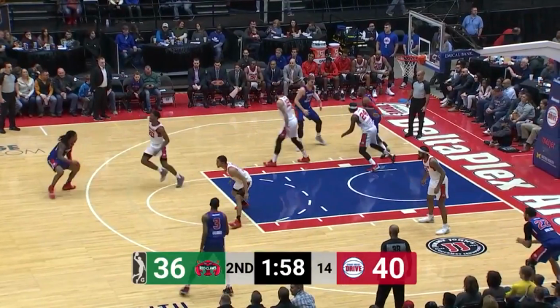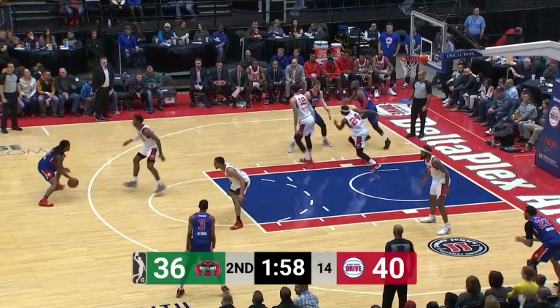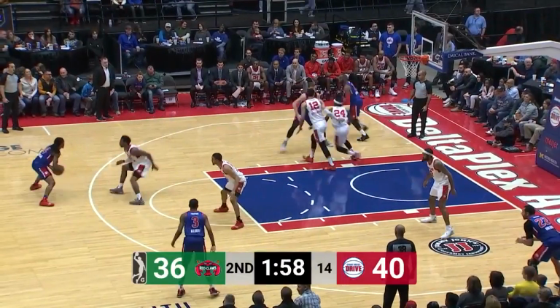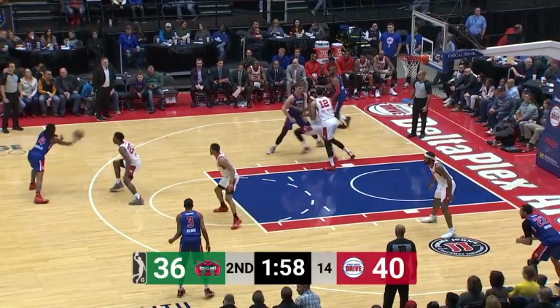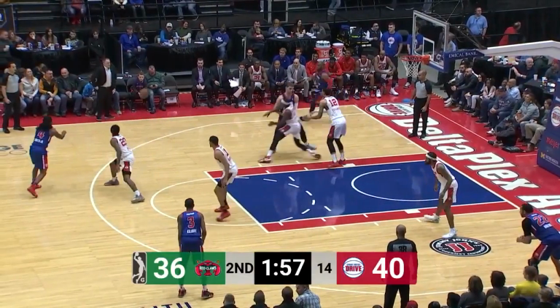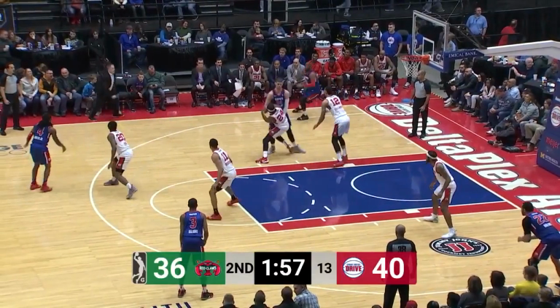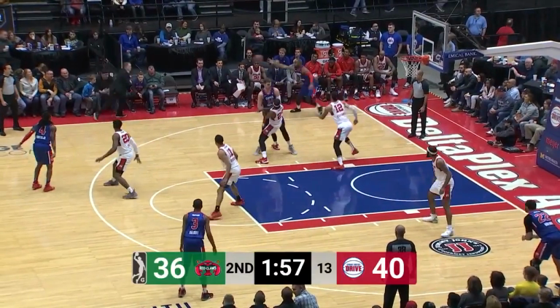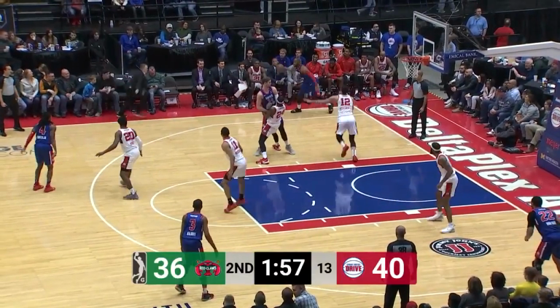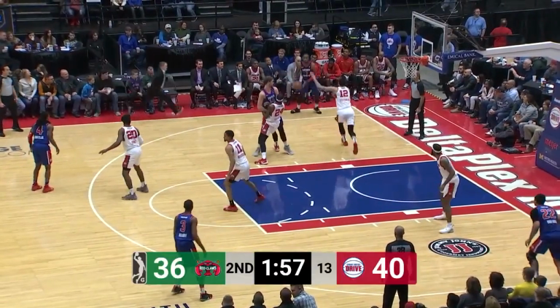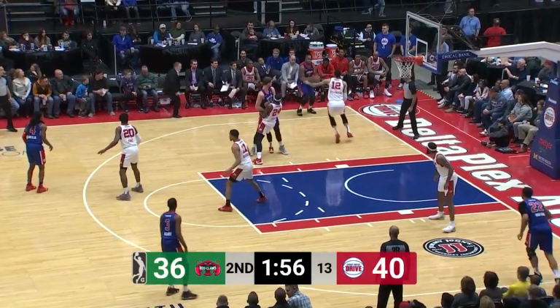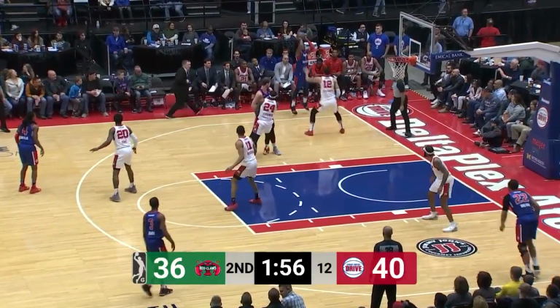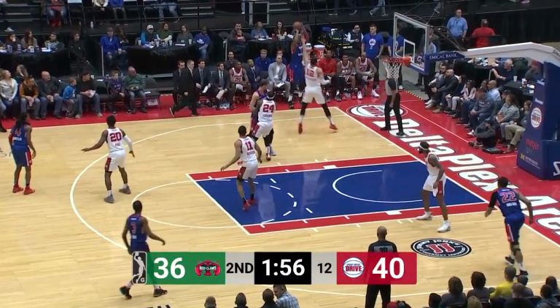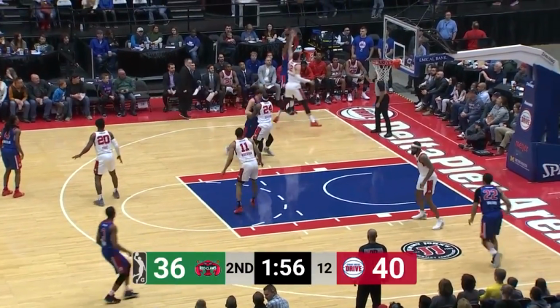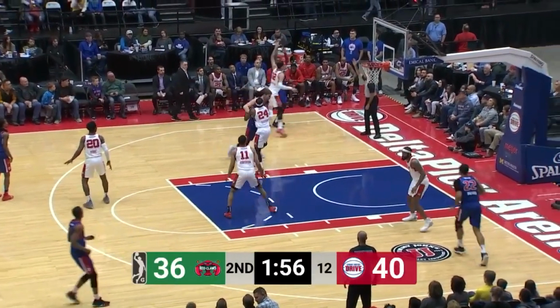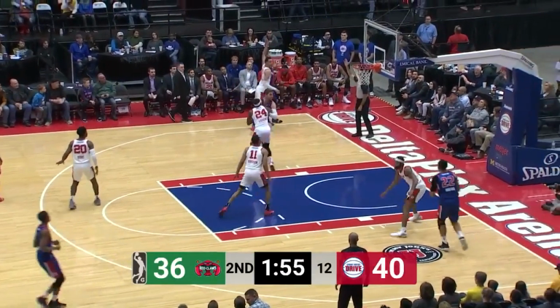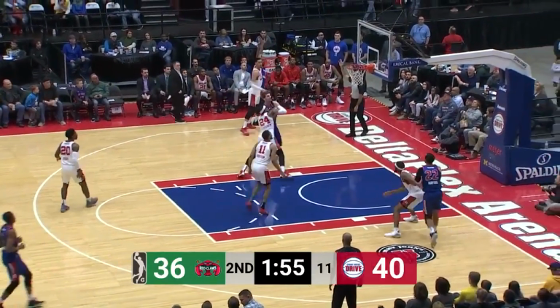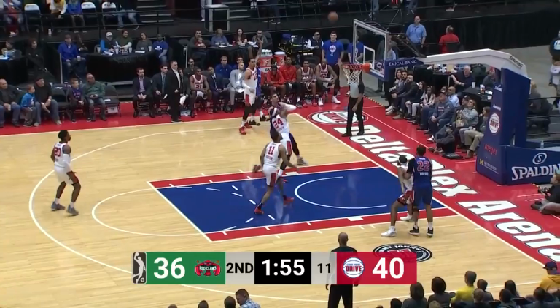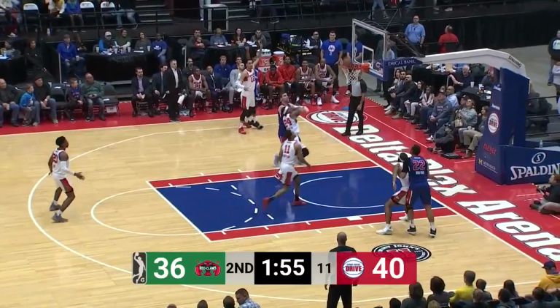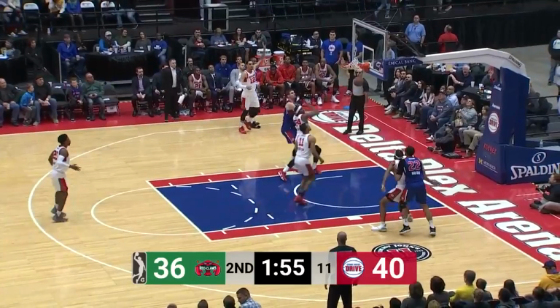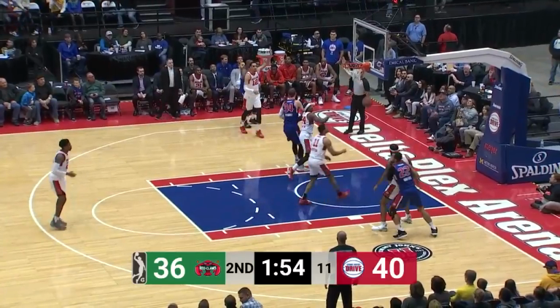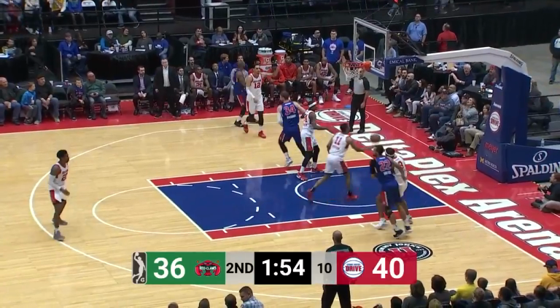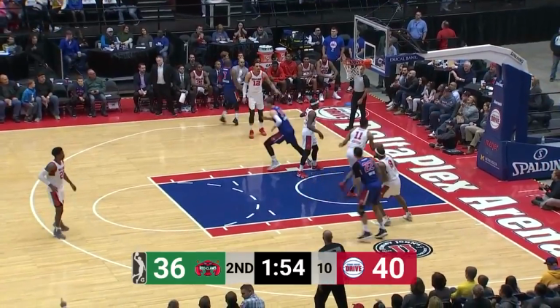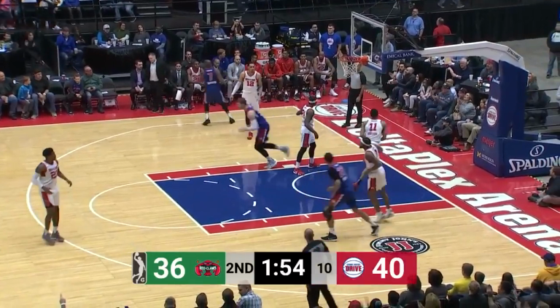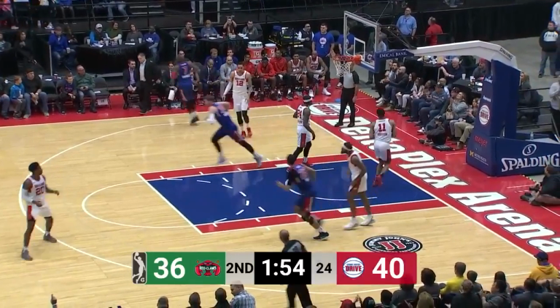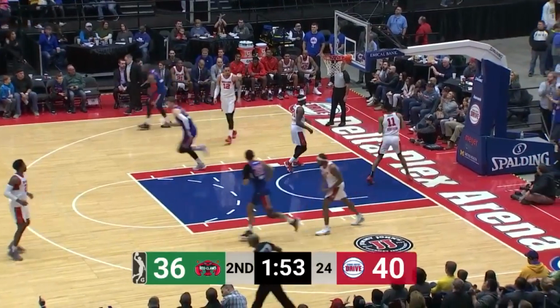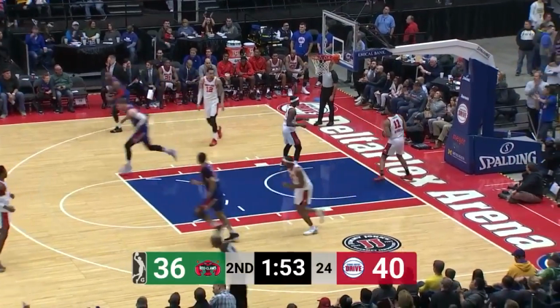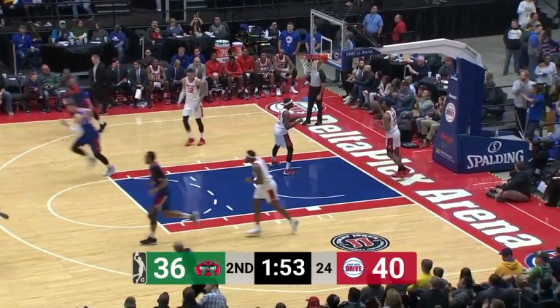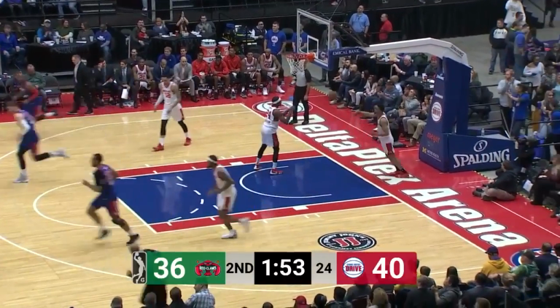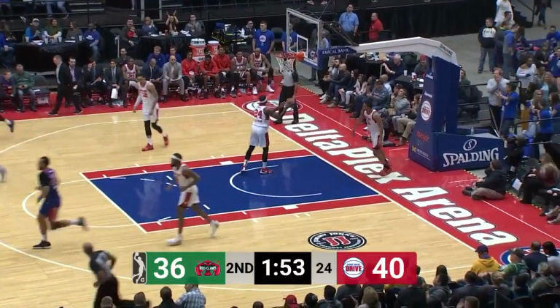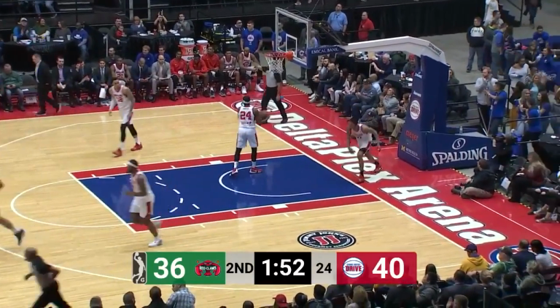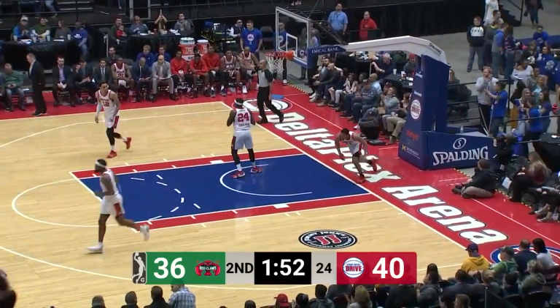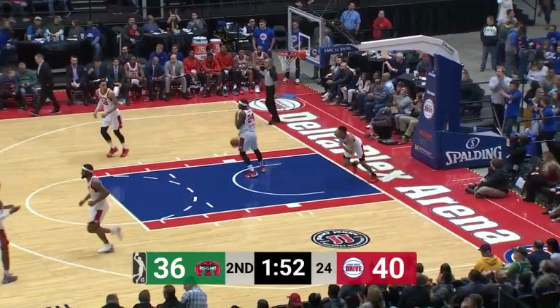They trail 40-36. Rod looking for answers. Does Thornton have it? He does. Three-pointer corner! Bingo!